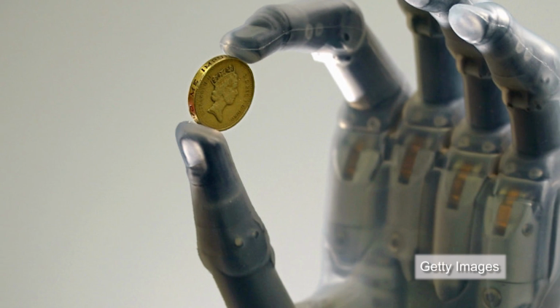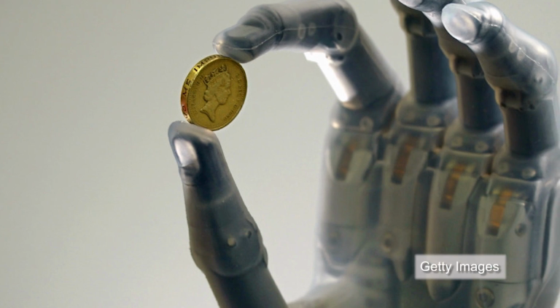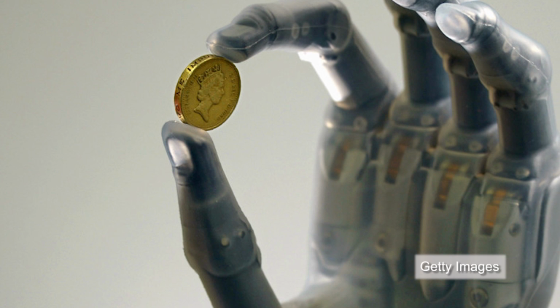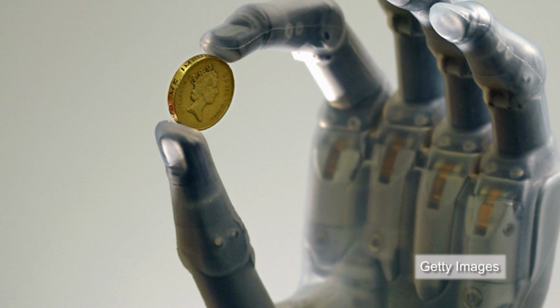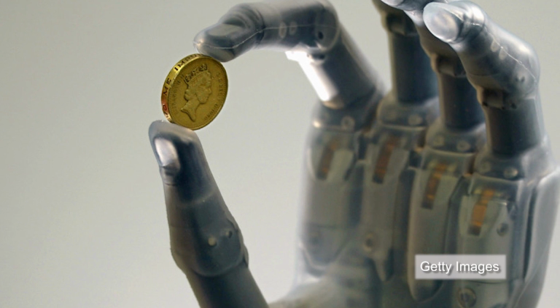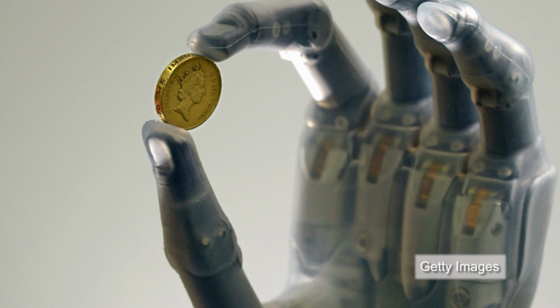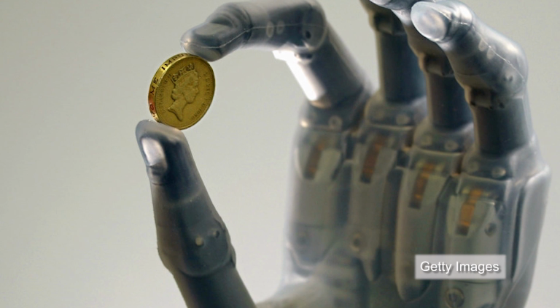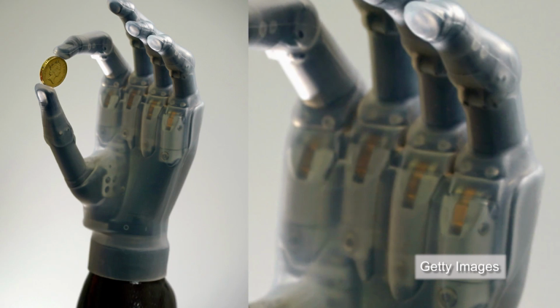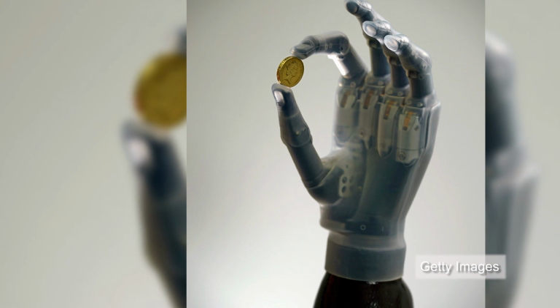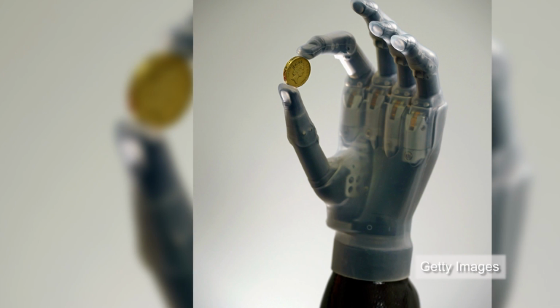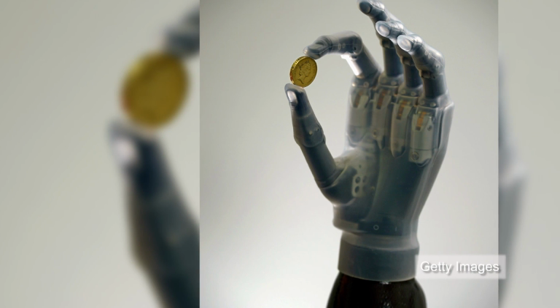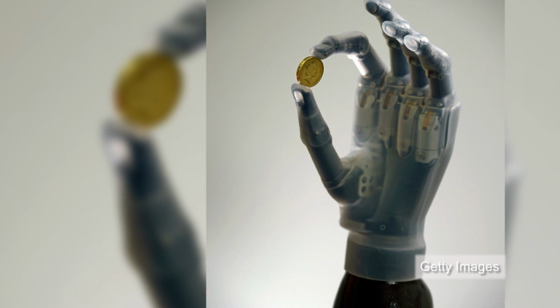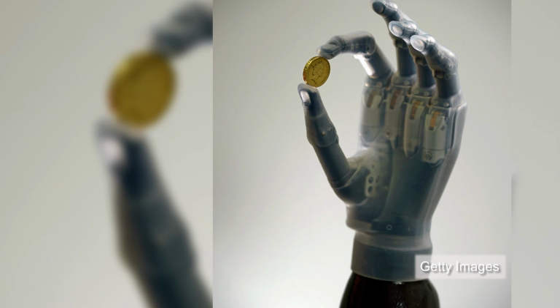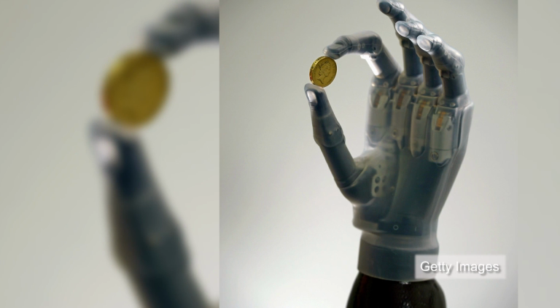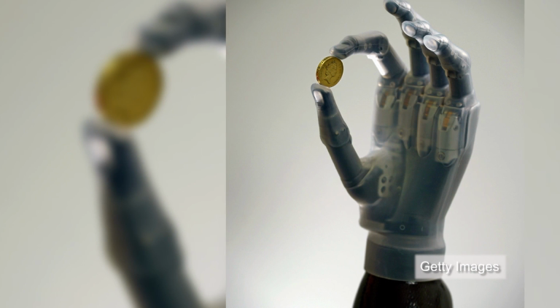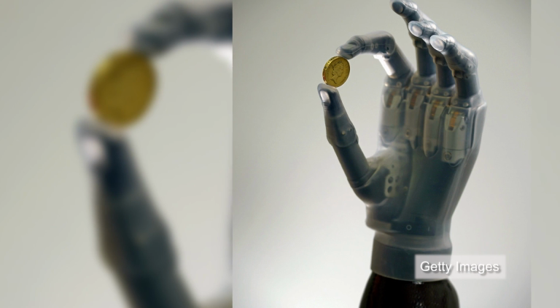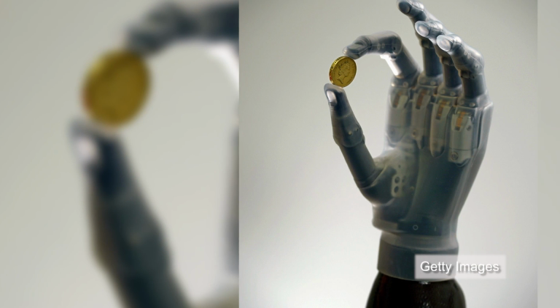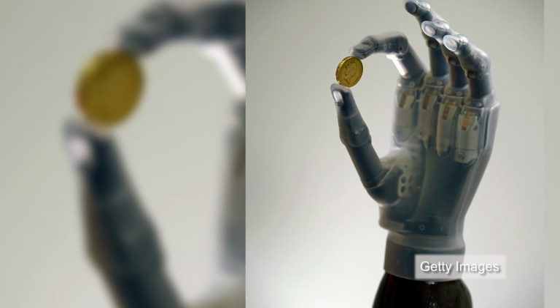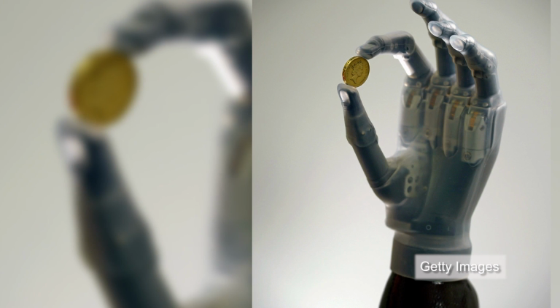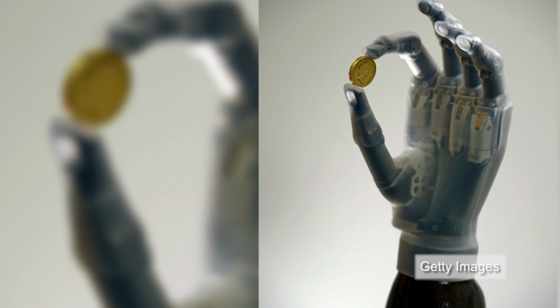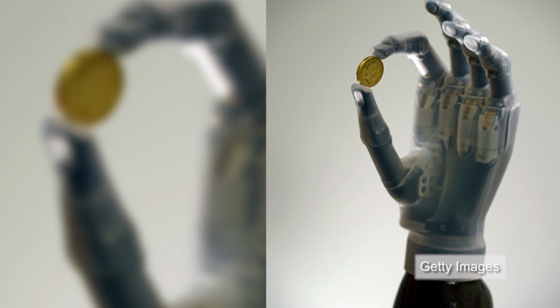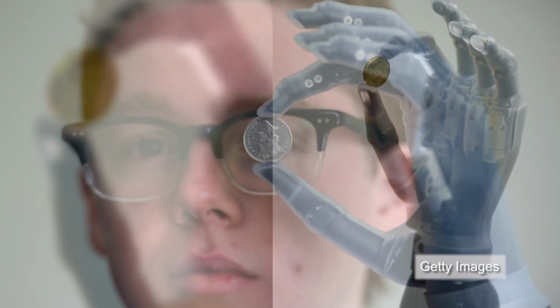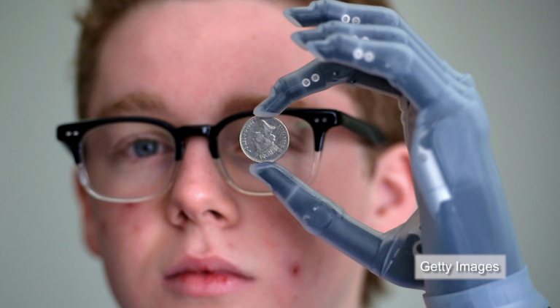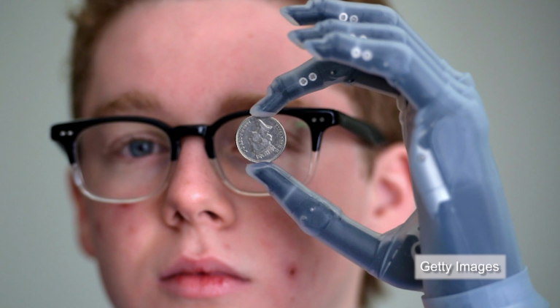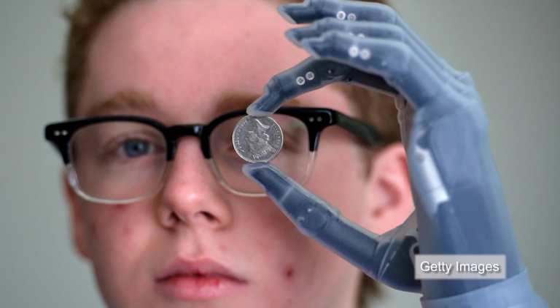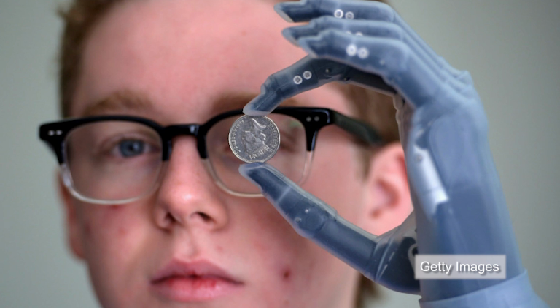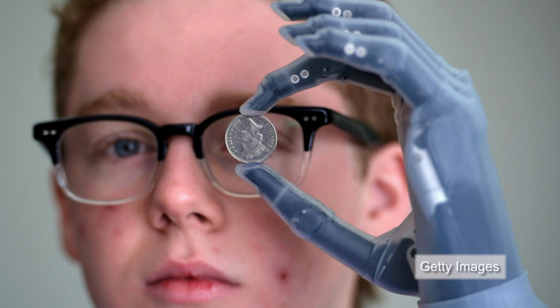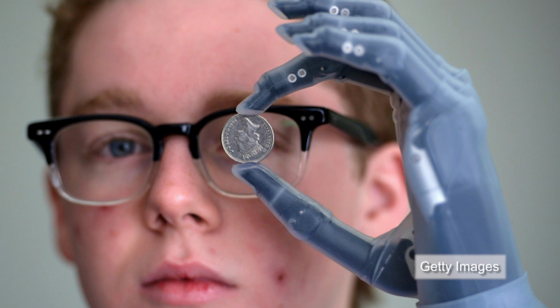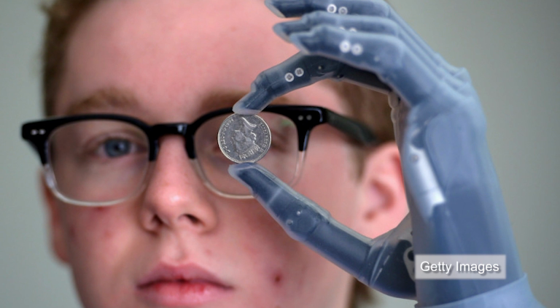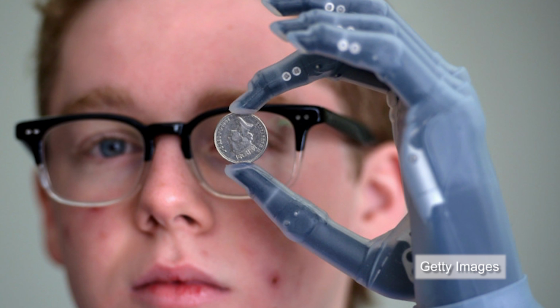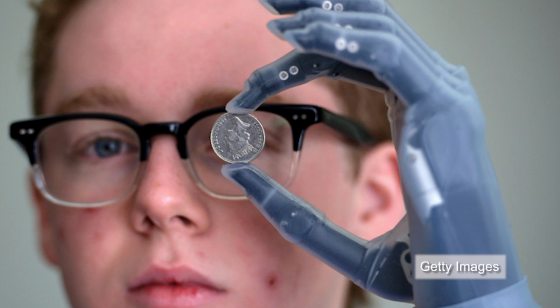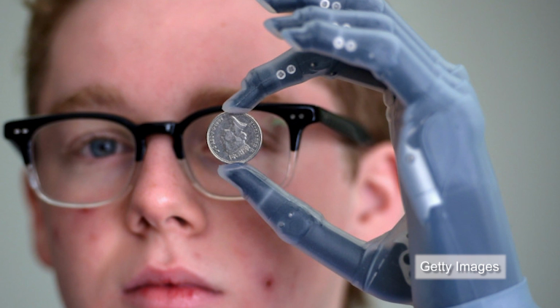Future systems will include up to 13 angles of motion and pre-programmed patterns, much like Touch Bionics' i-LIMB myoelectric hand.